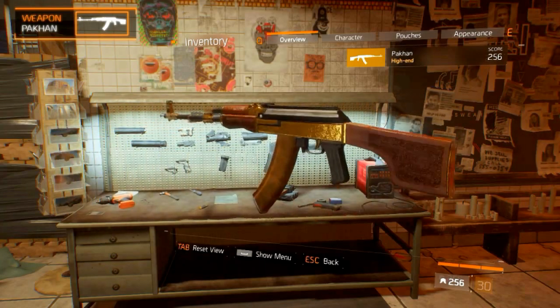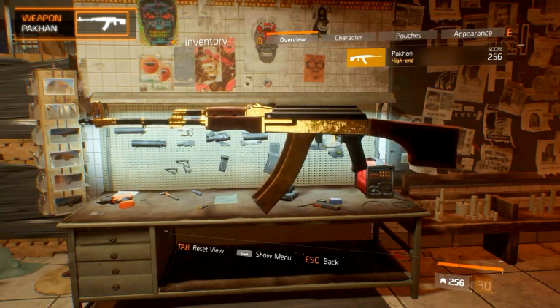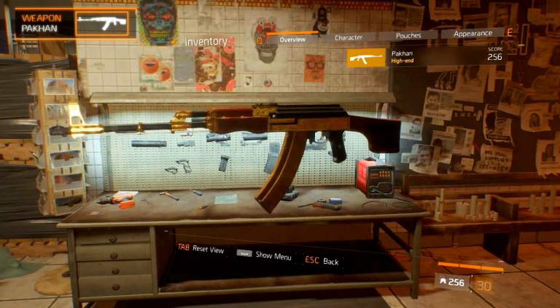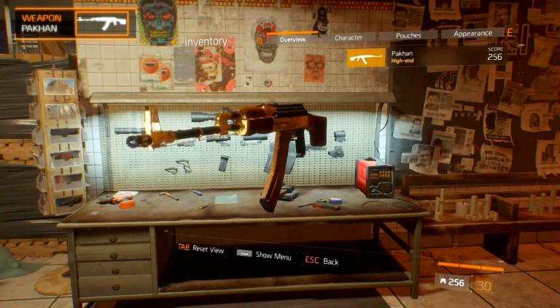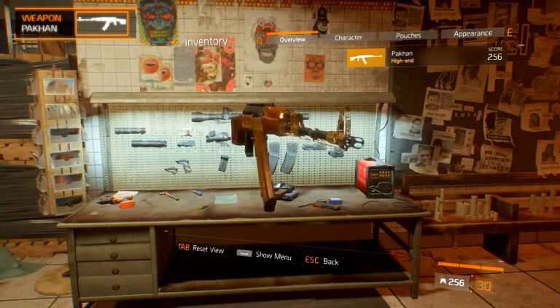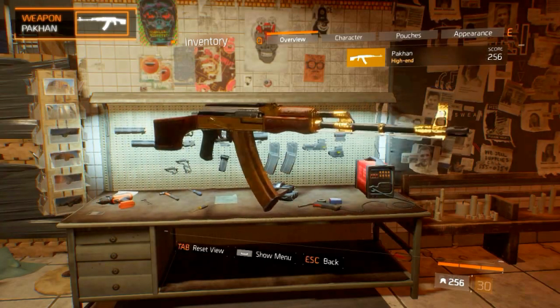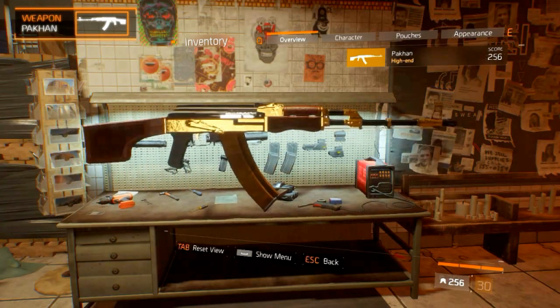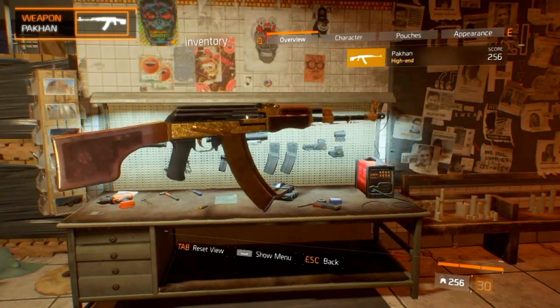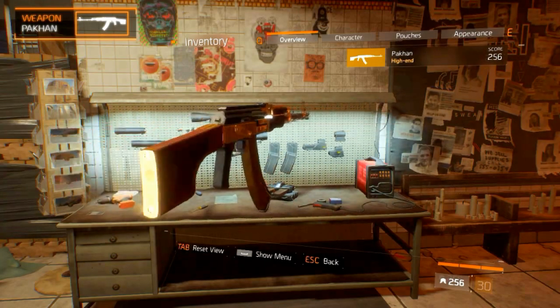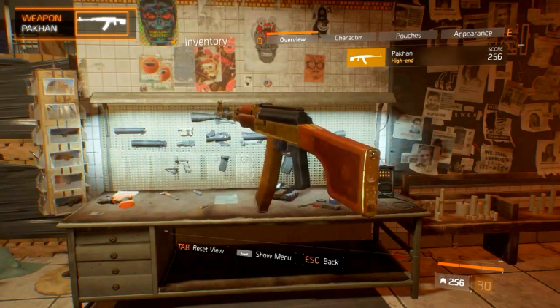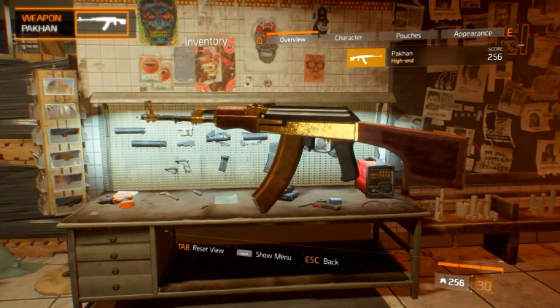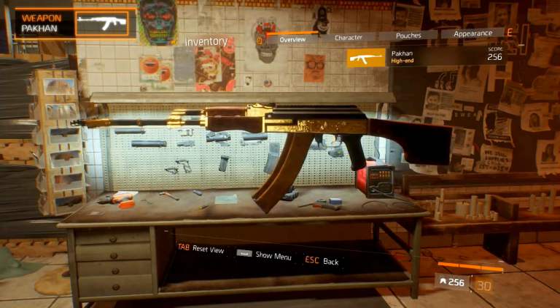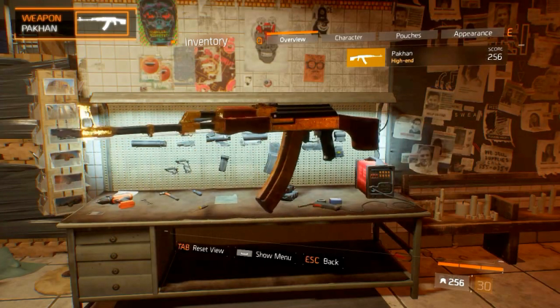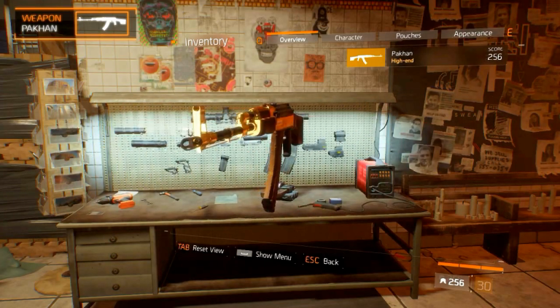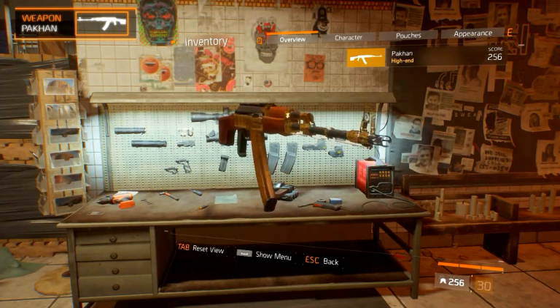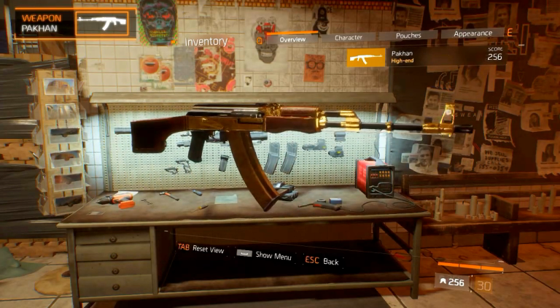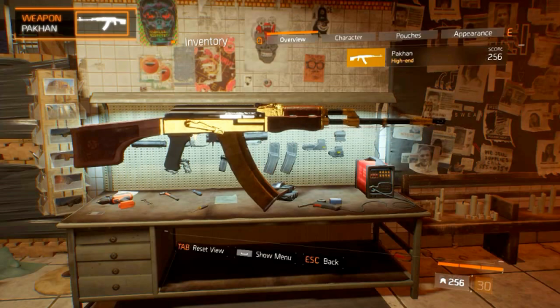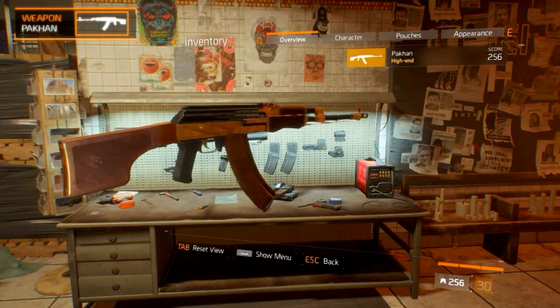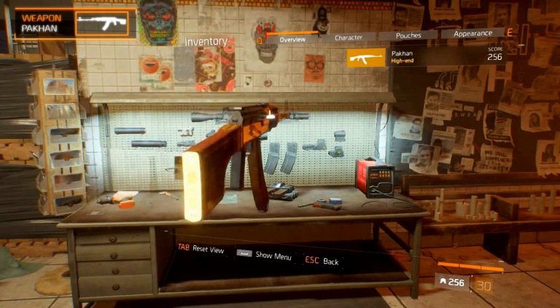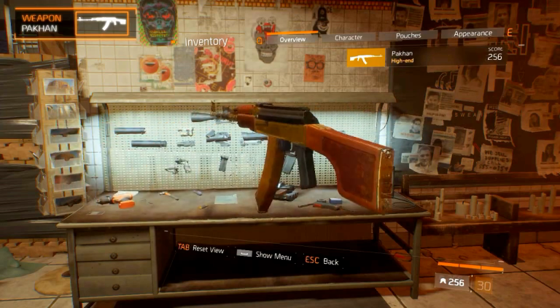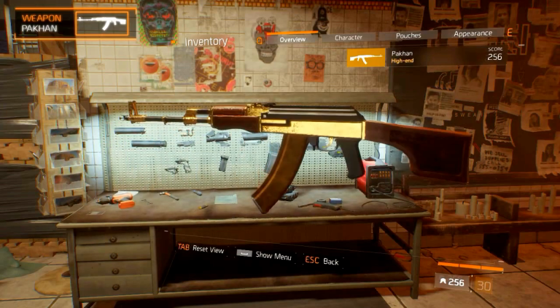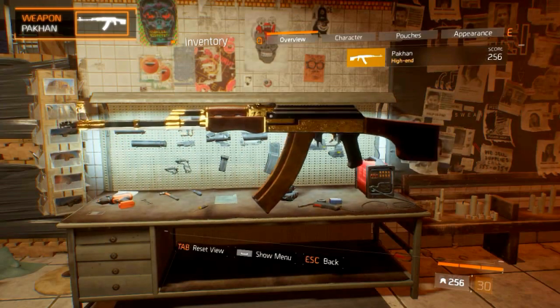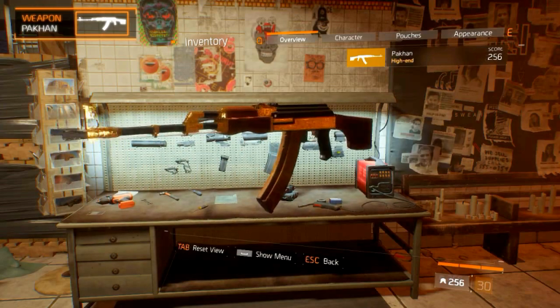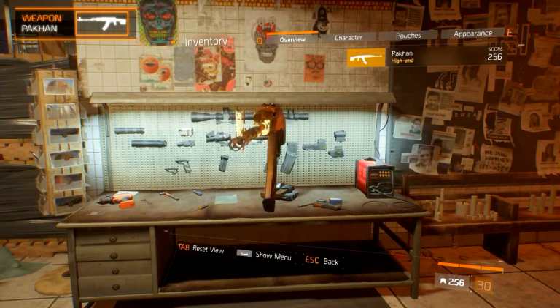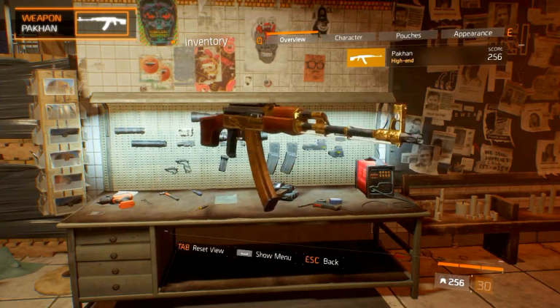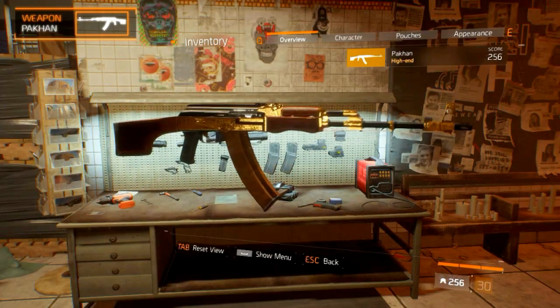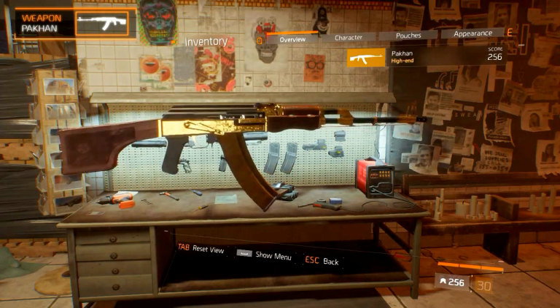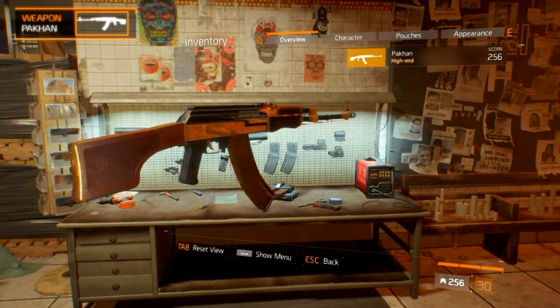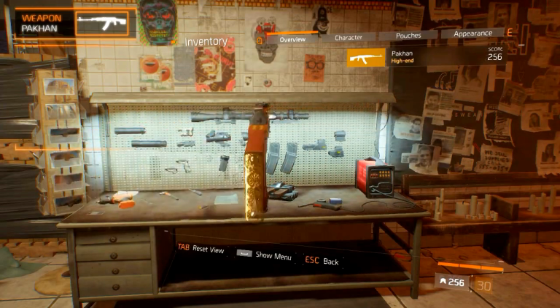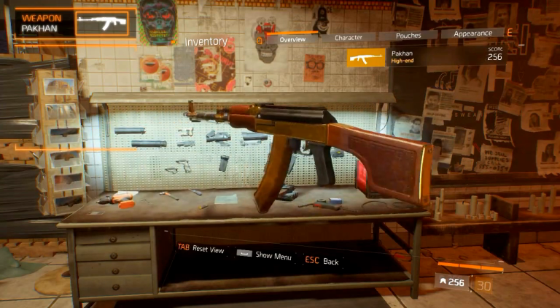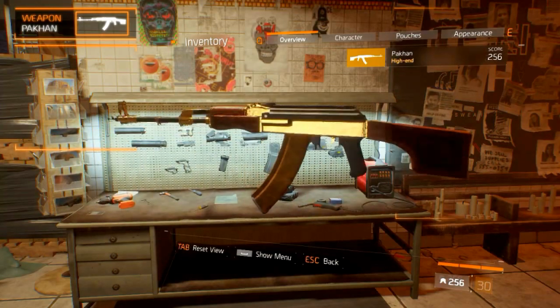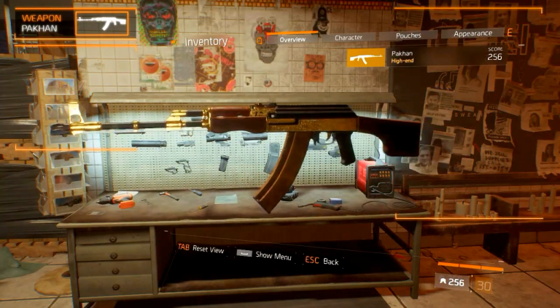The Pakhan is a named variant of the RPK-74 light machine gun. It has a golden, black, and wooden design.